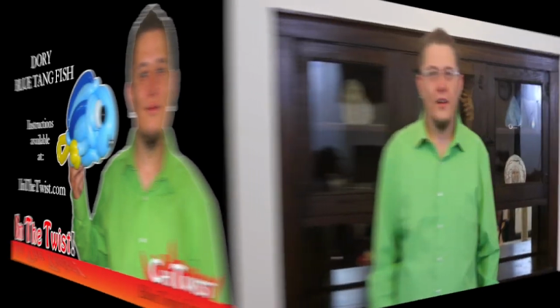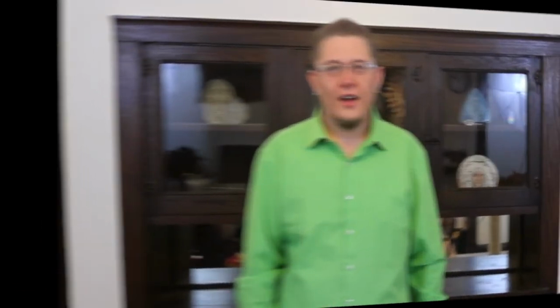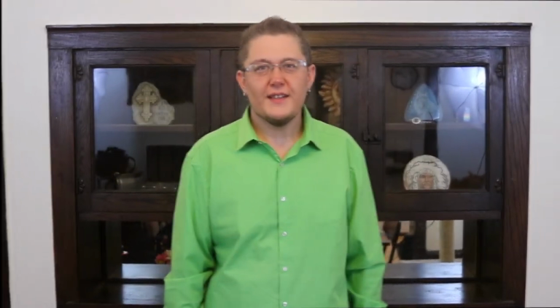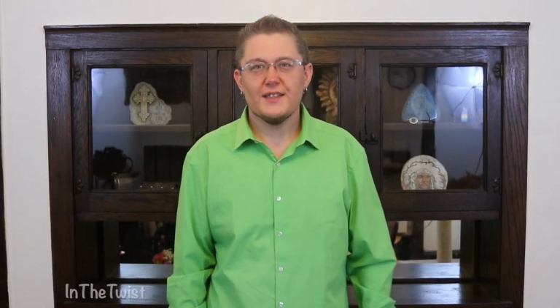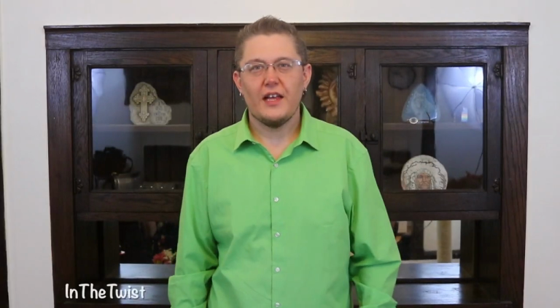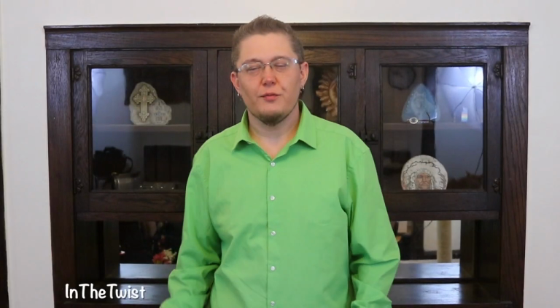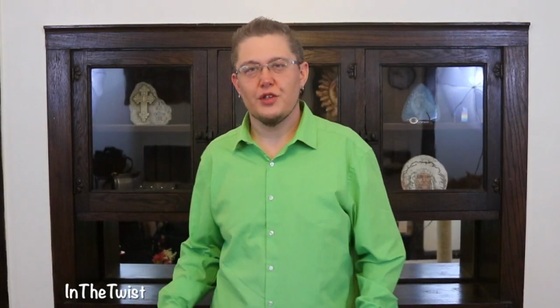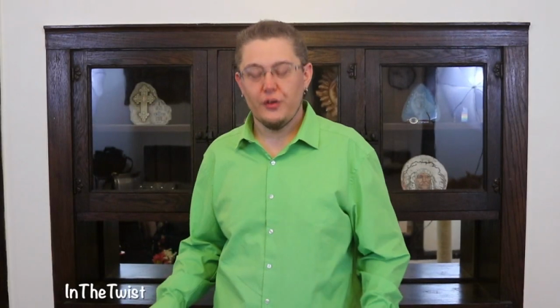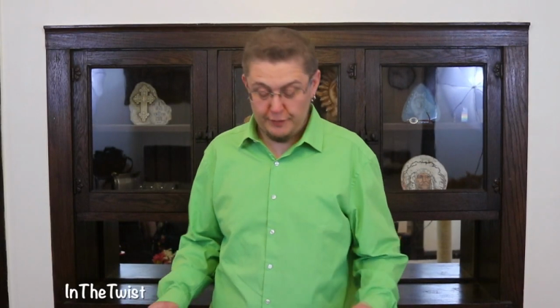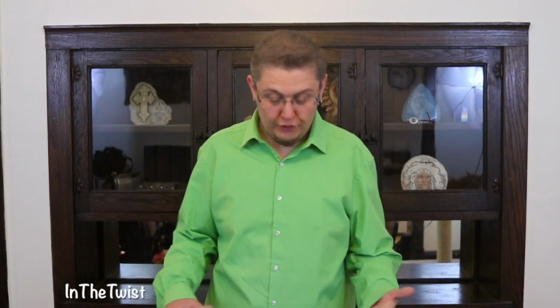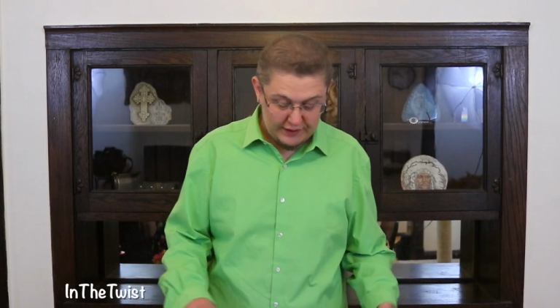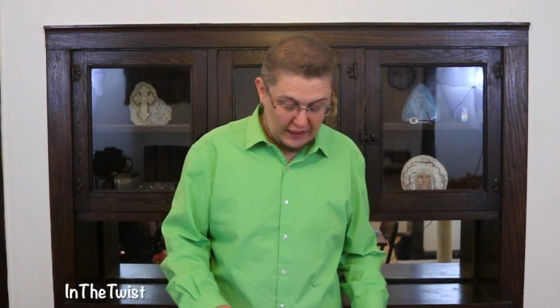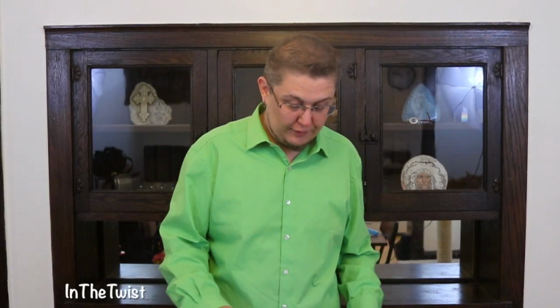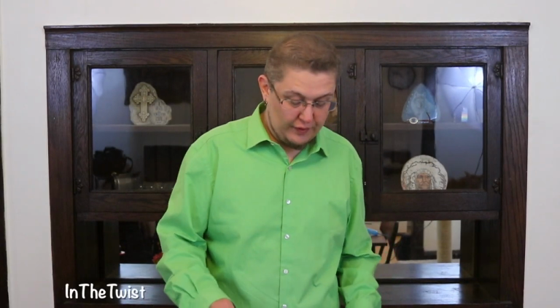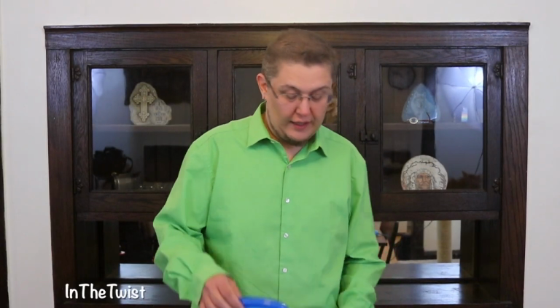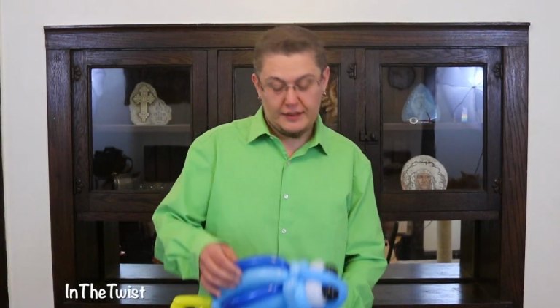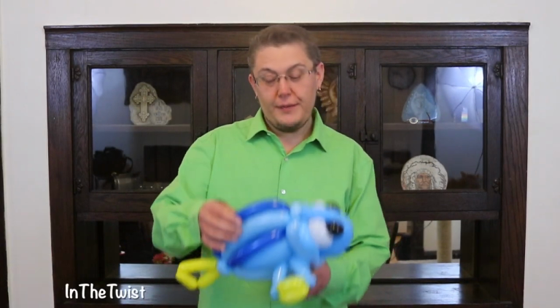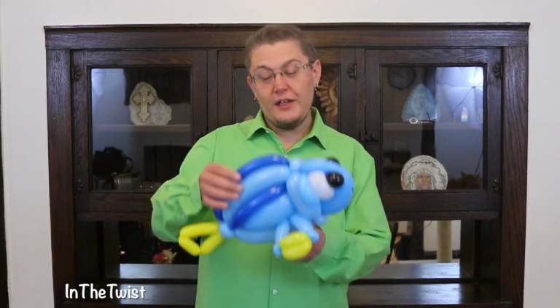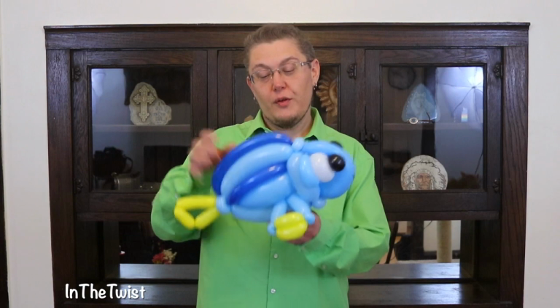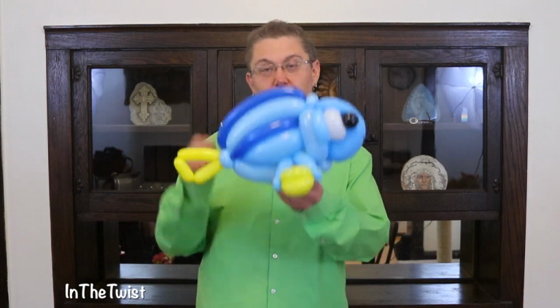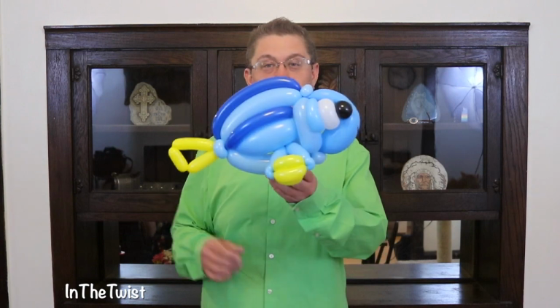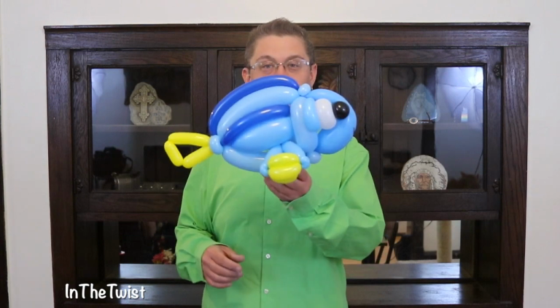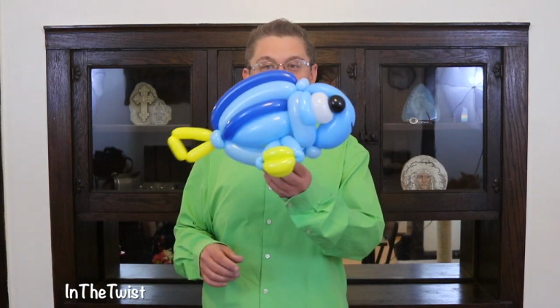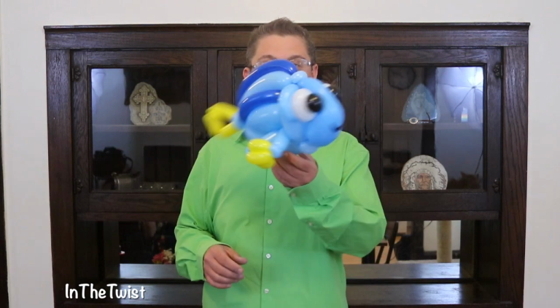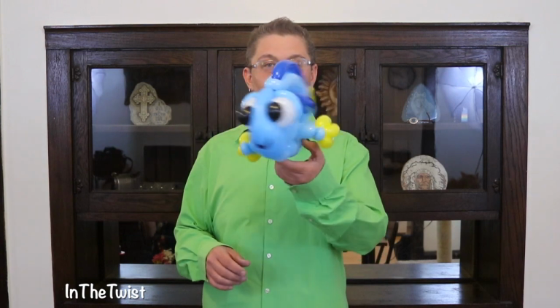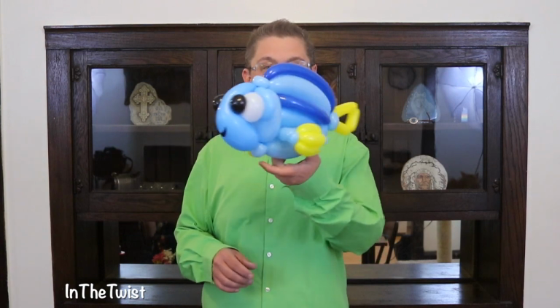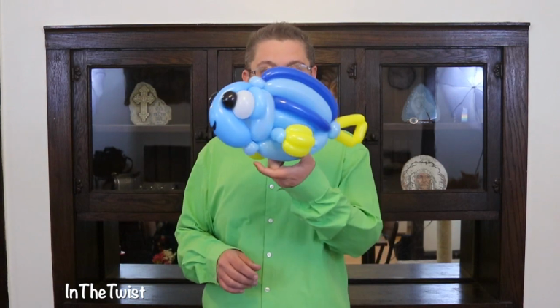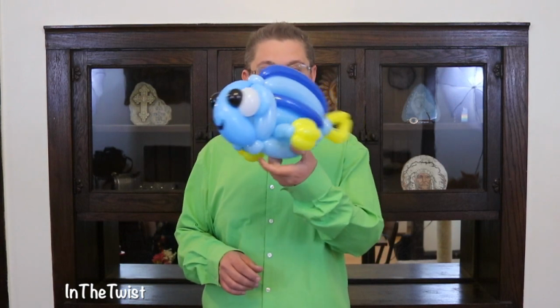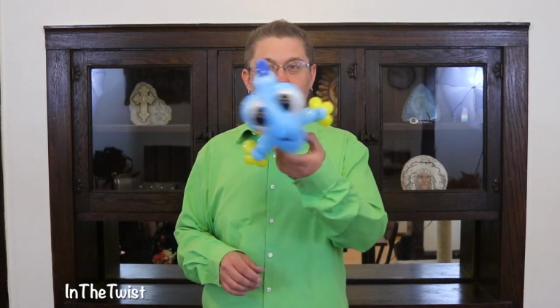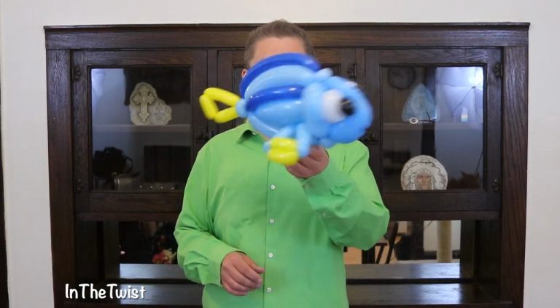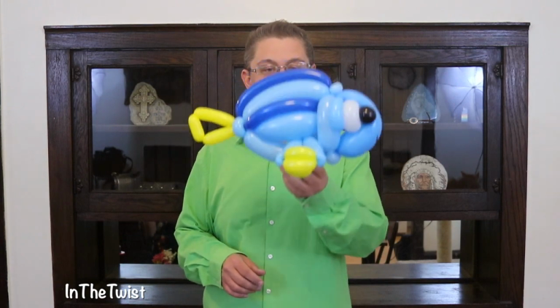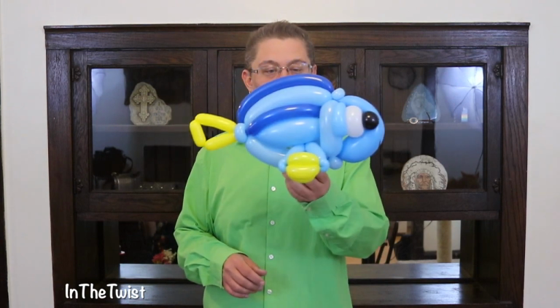Hi, this is Clayton from Shytwist Lean Twisting, and I'm doing a speed twist version of Dory, or Finding Dory.